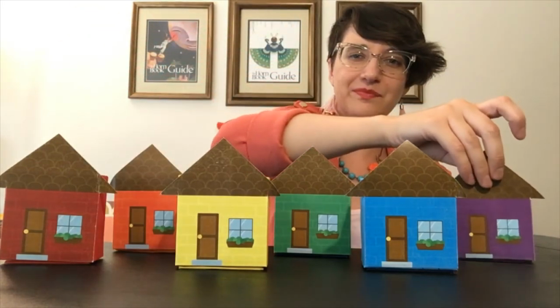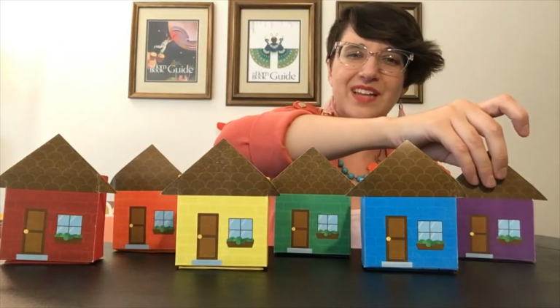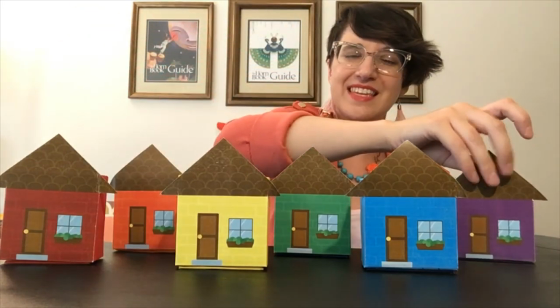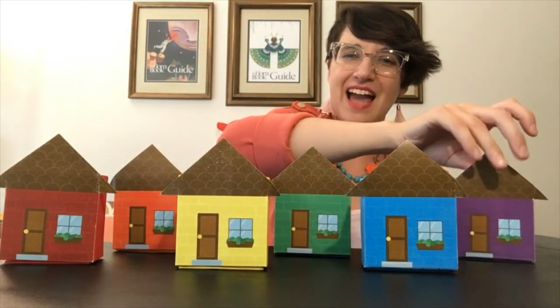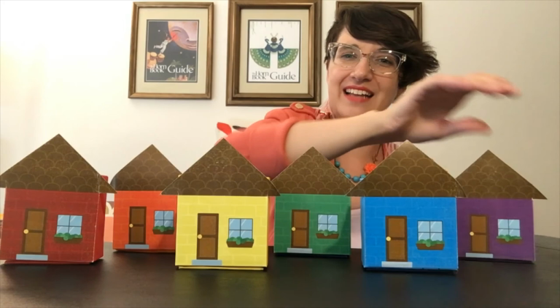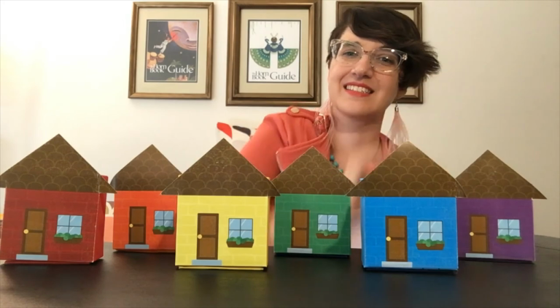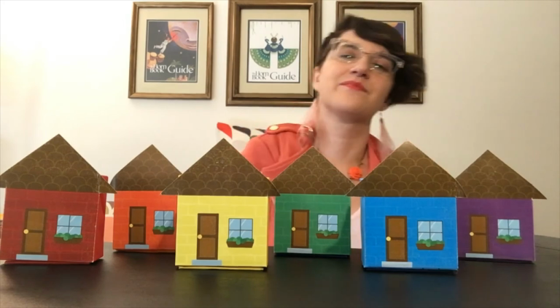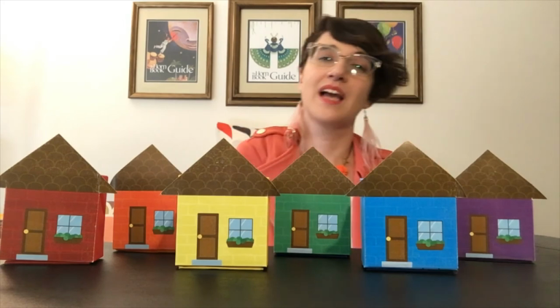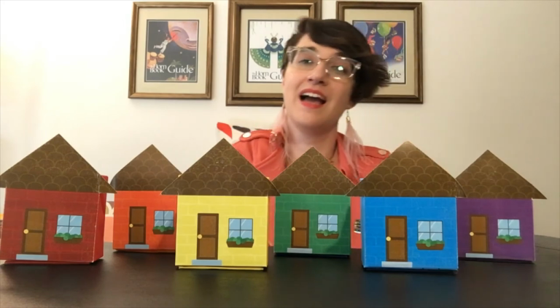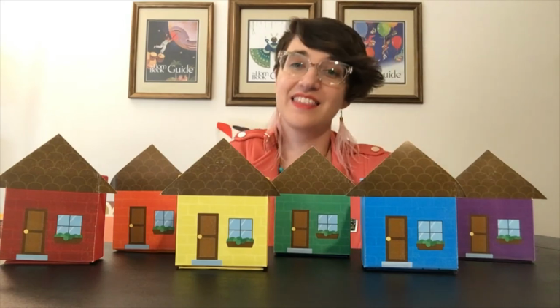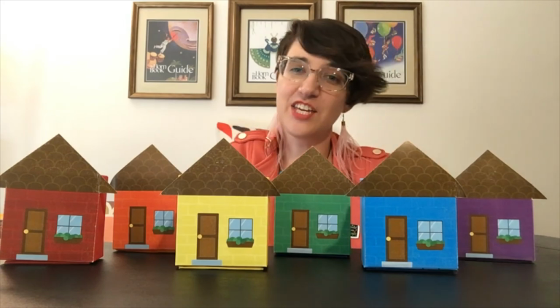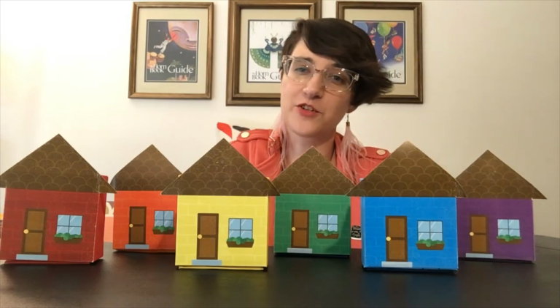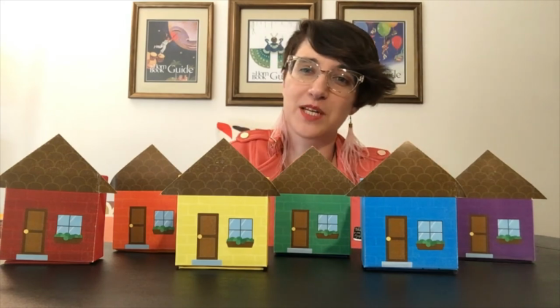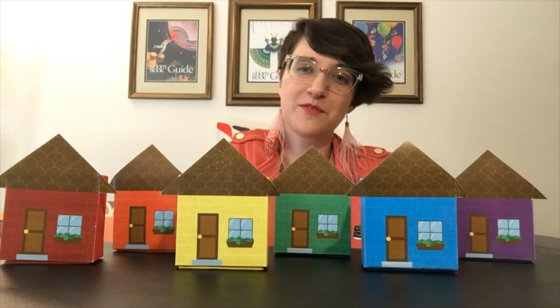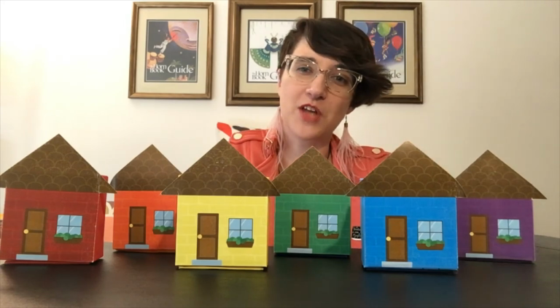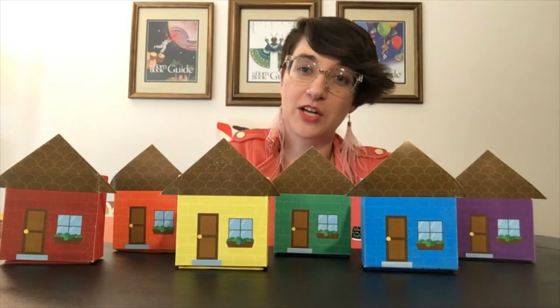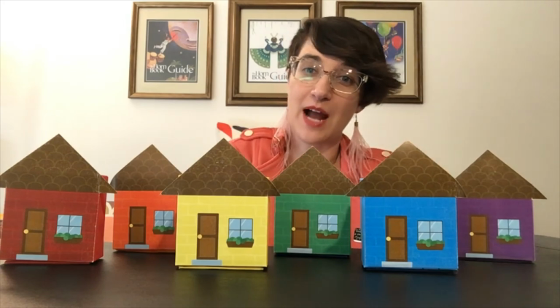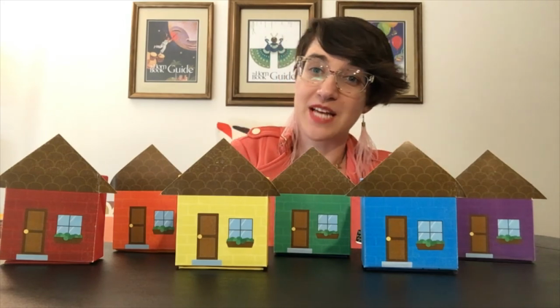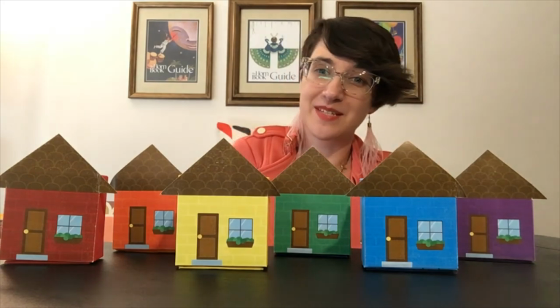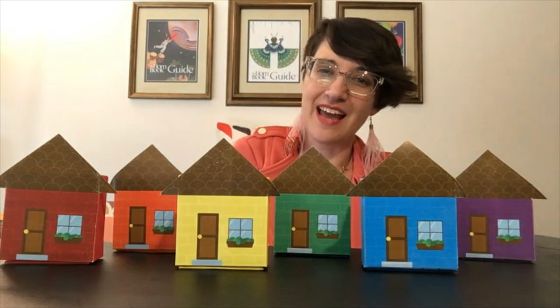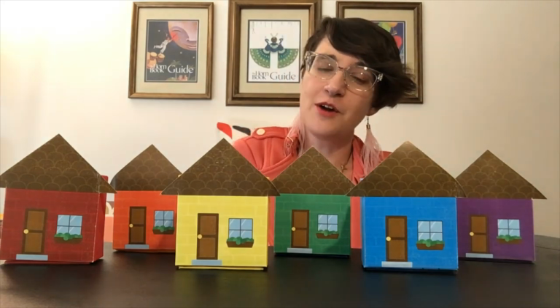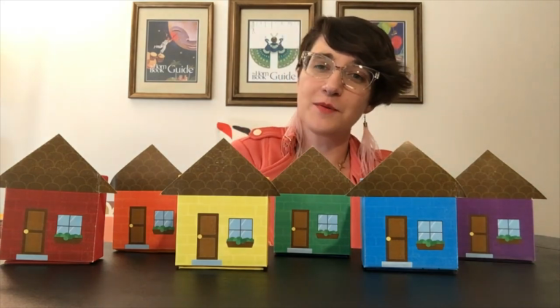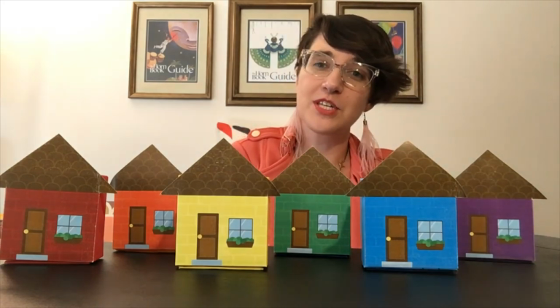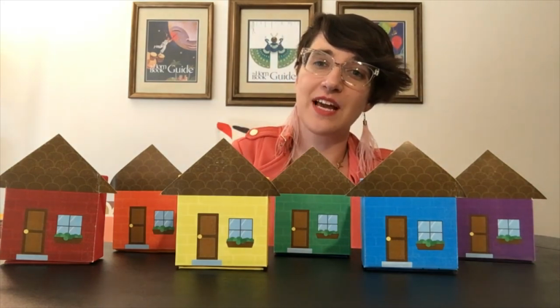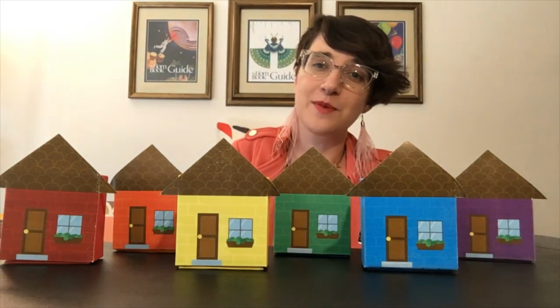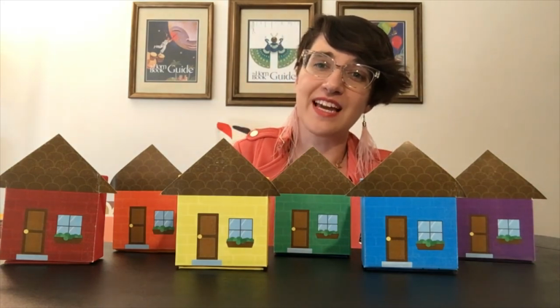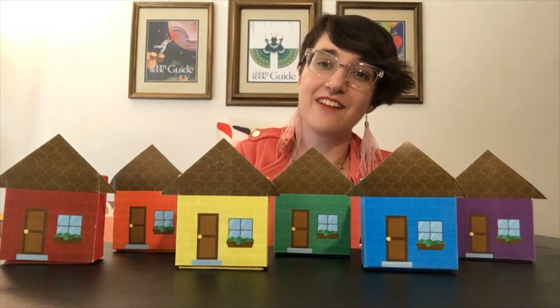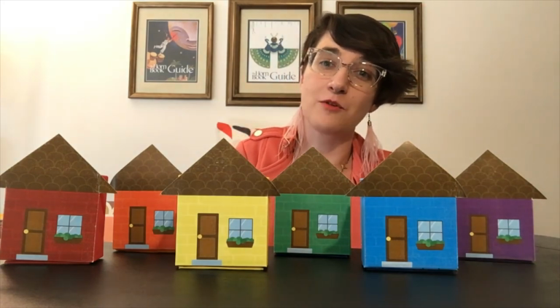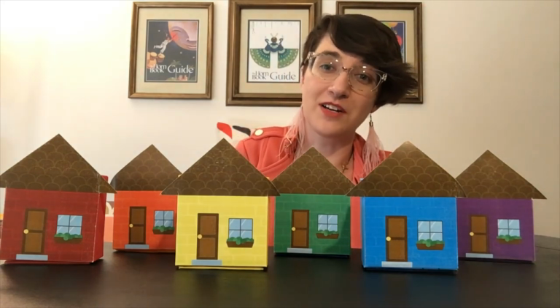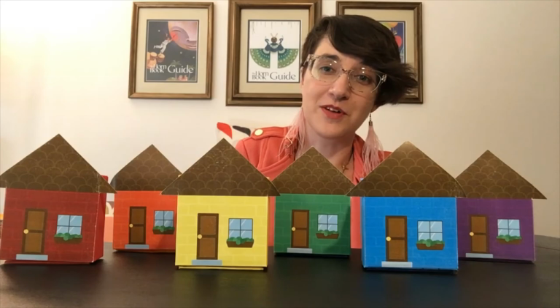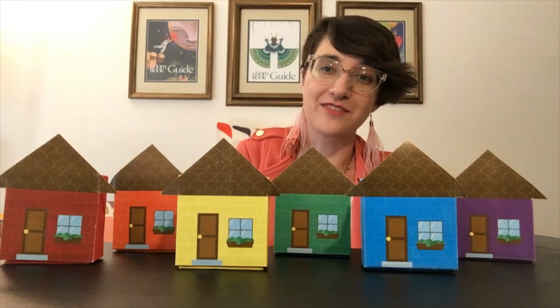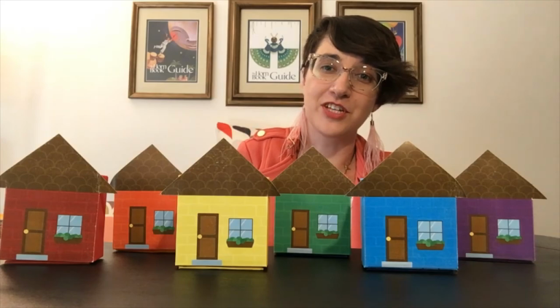The end. Thank you for joining me for Song and Rhyme Time today. We will see you next week and have a wonderful afternoon.